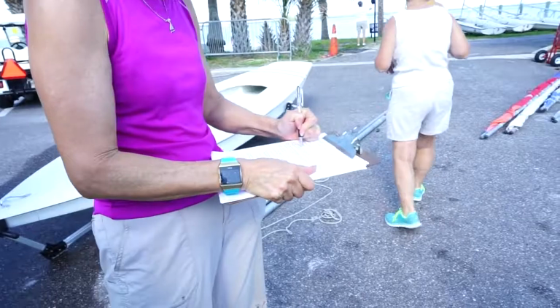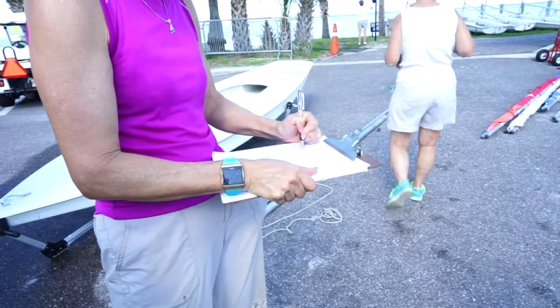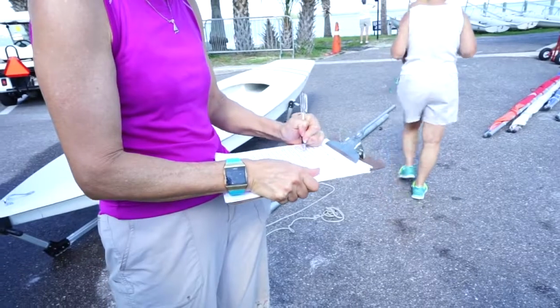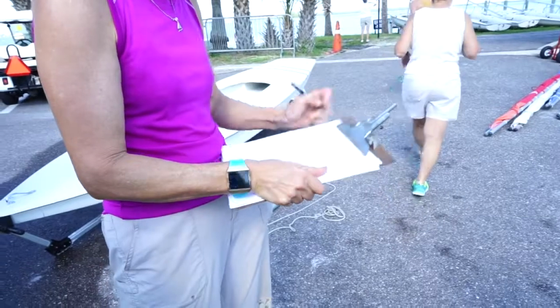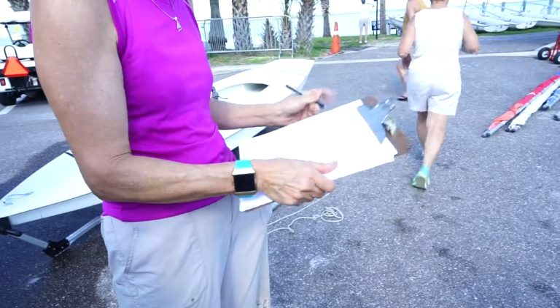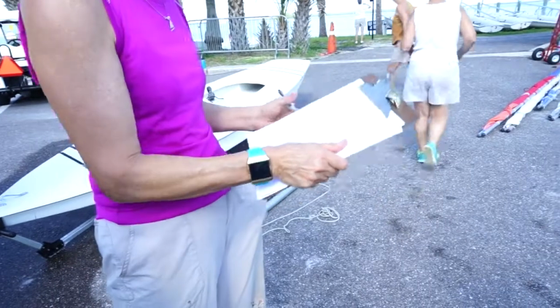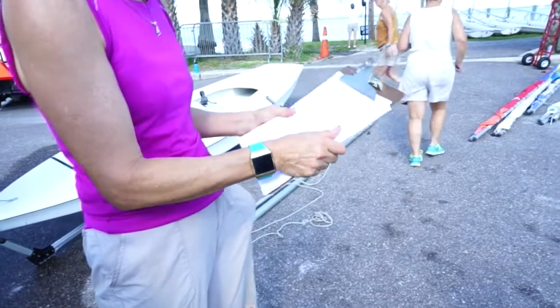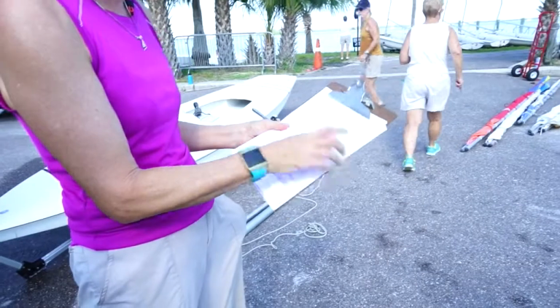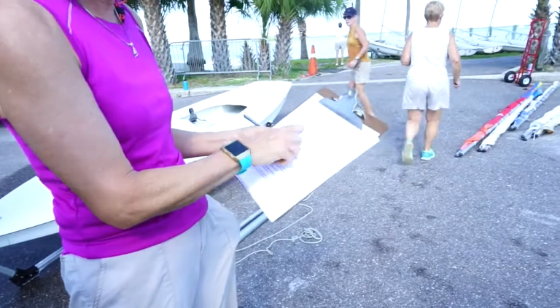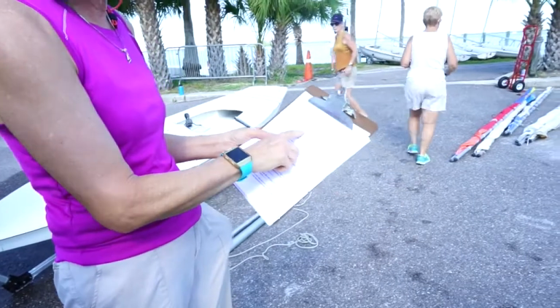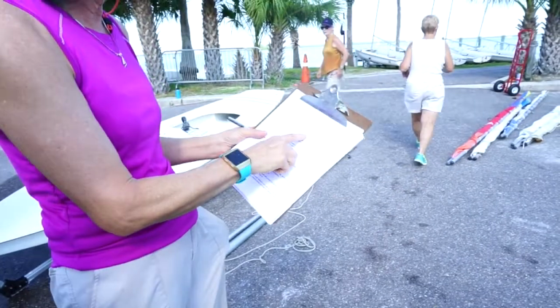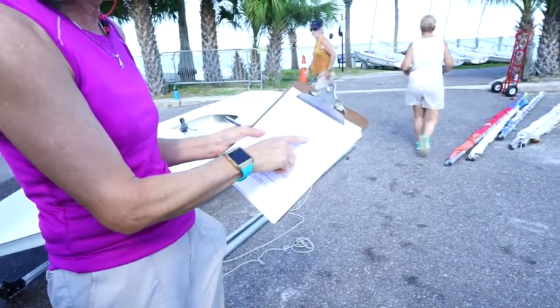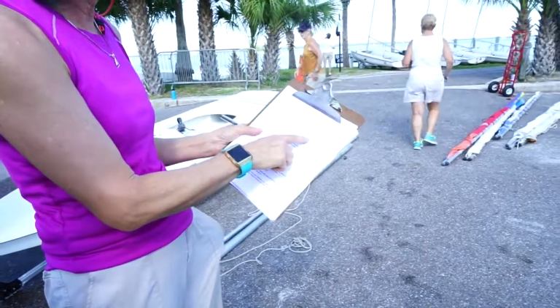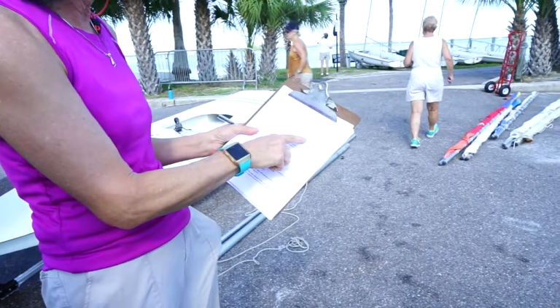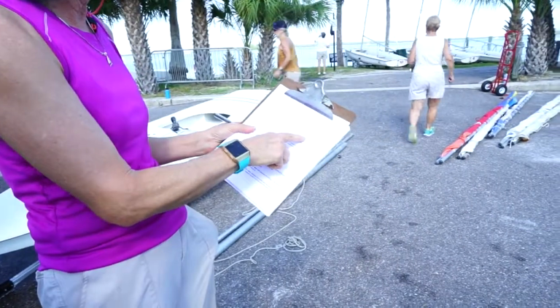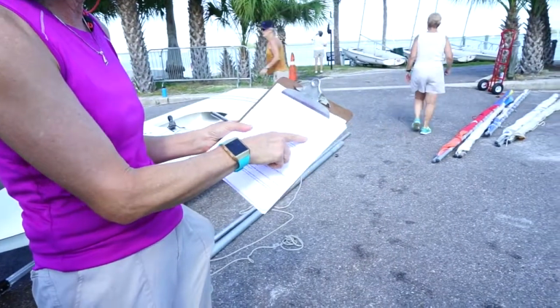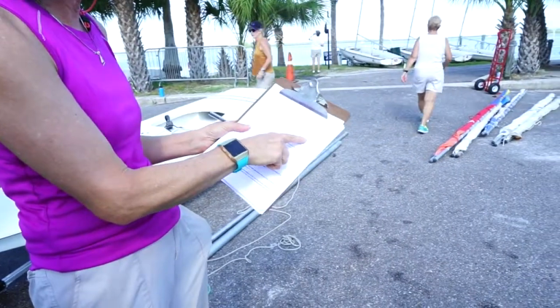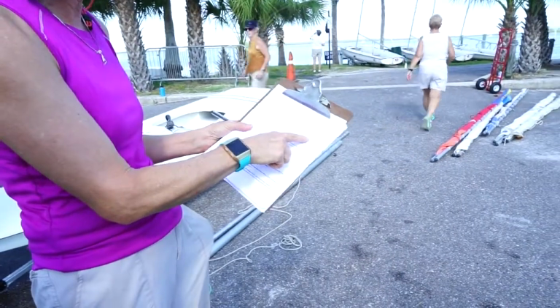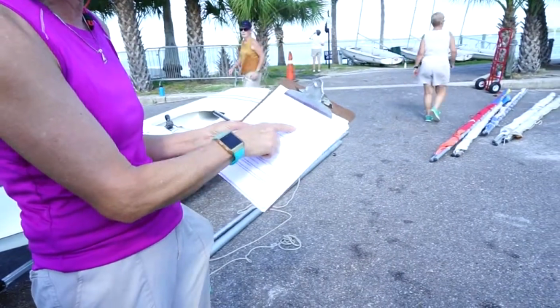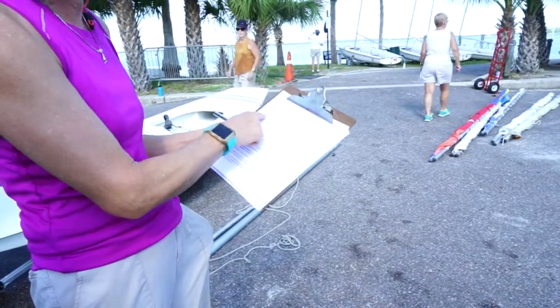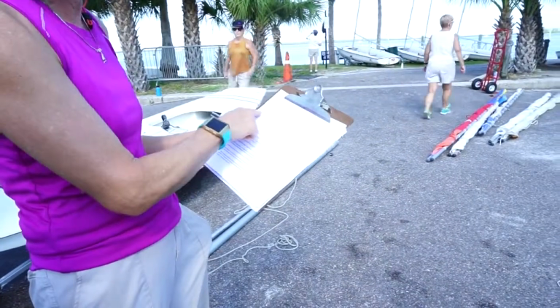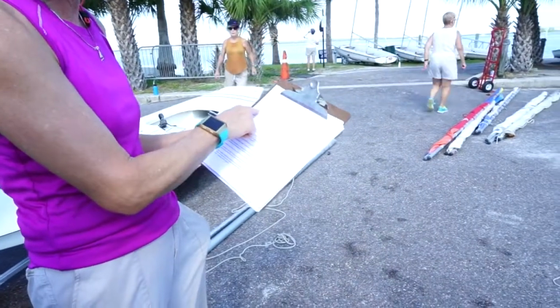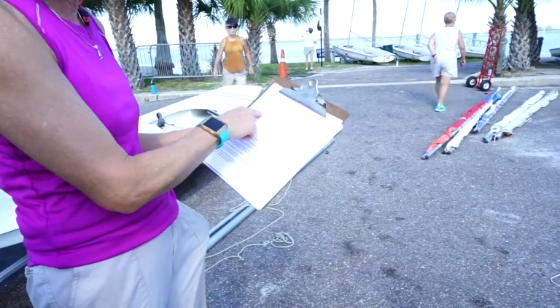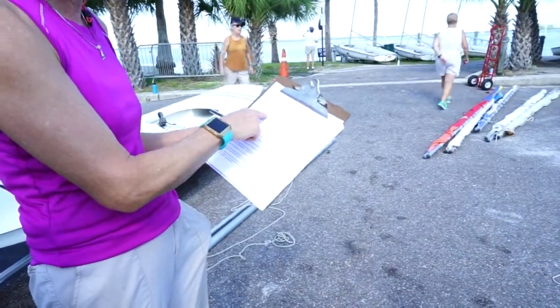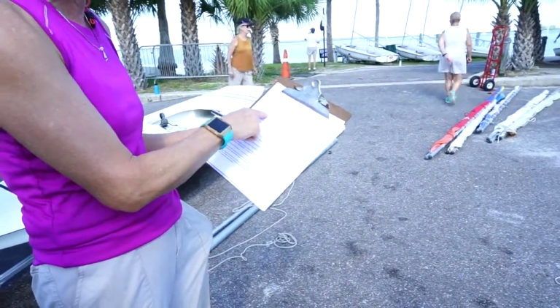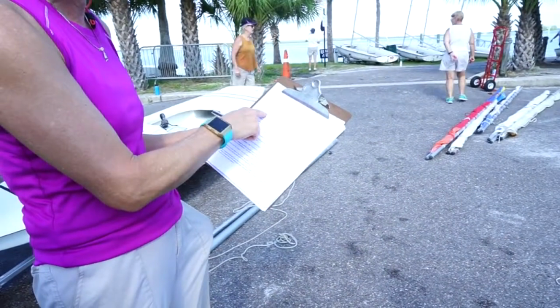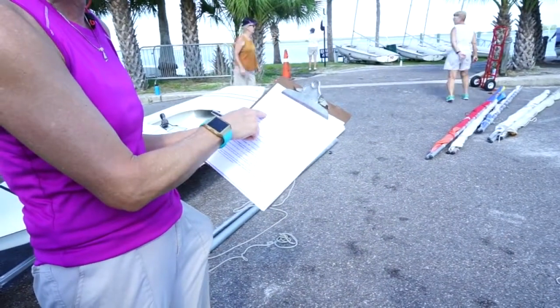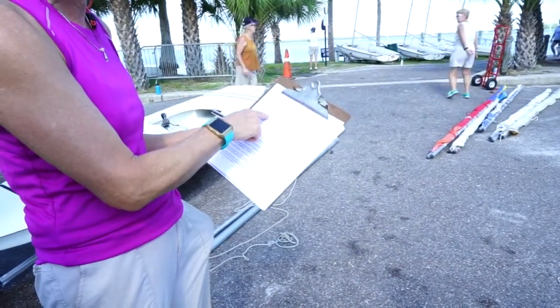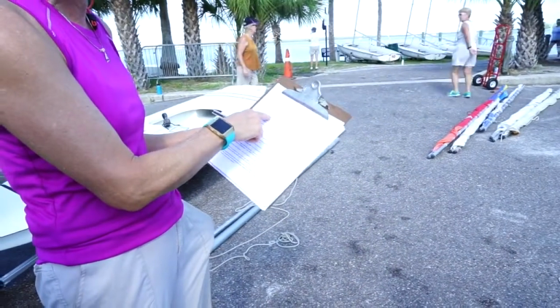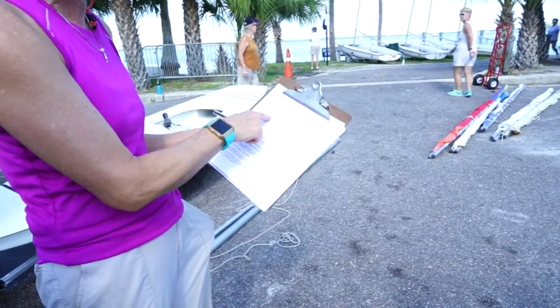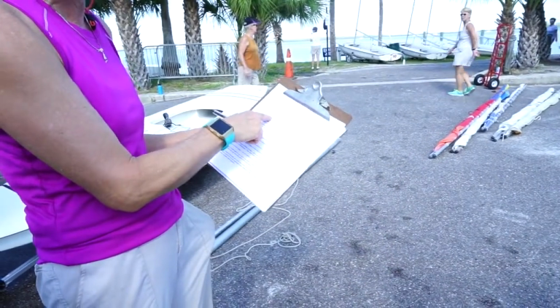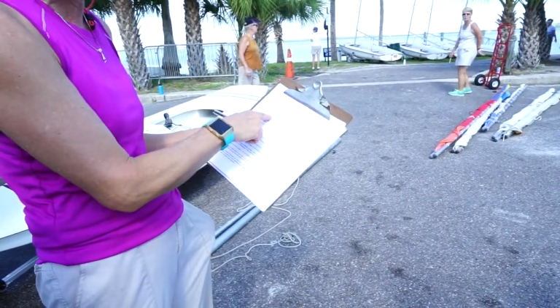You're going to arrive at 8 o'clock and give yourself plenty of time to rig the boat. You're going to plan to have yourself rigged by 9:30.